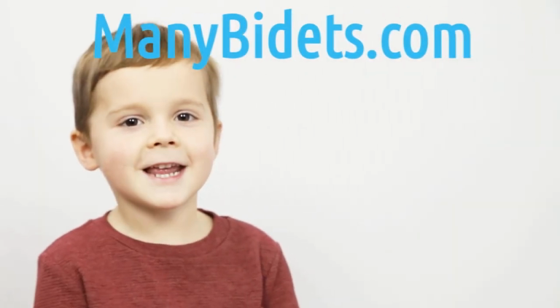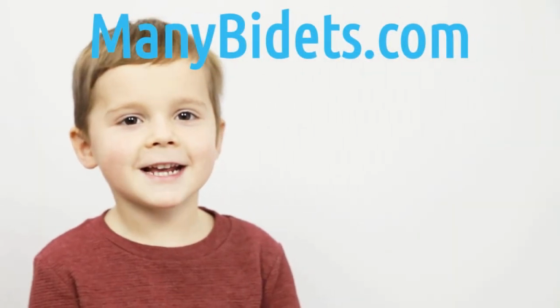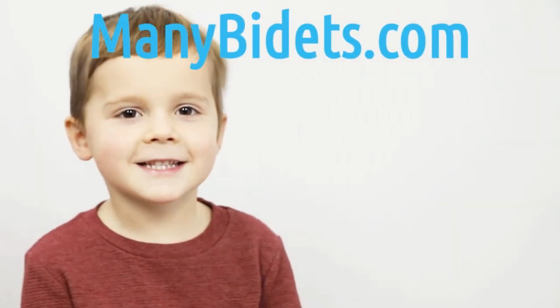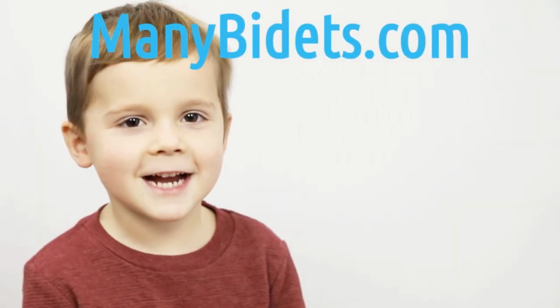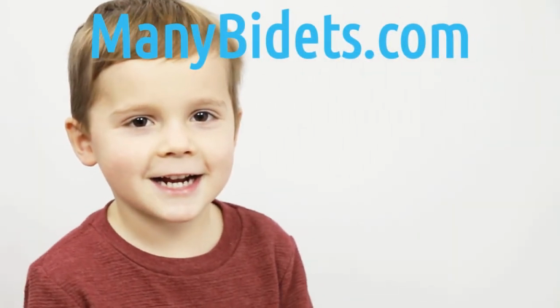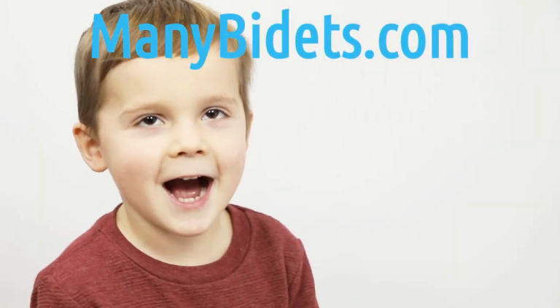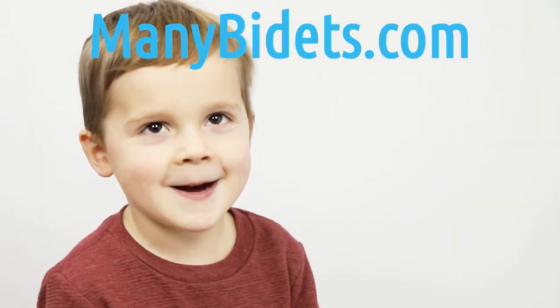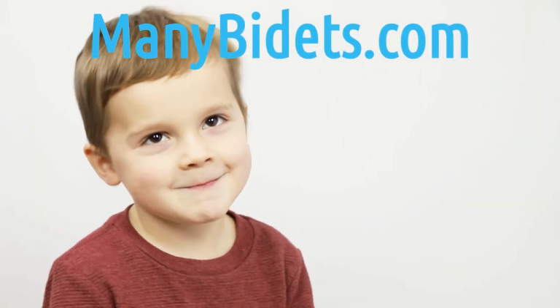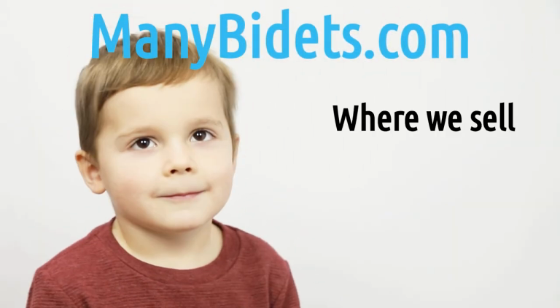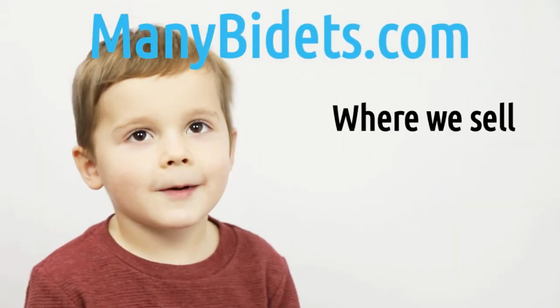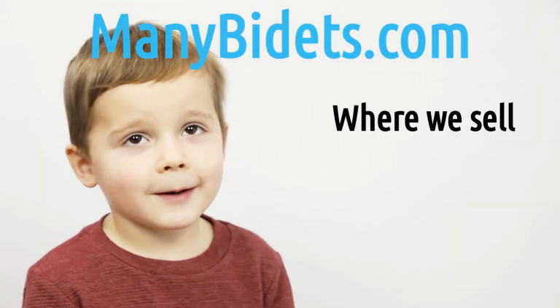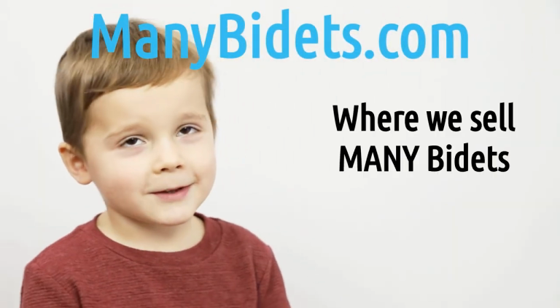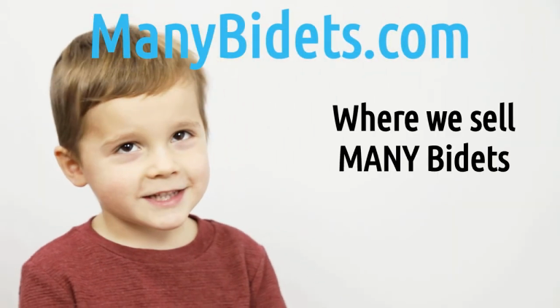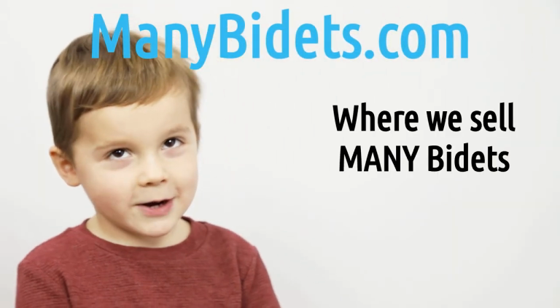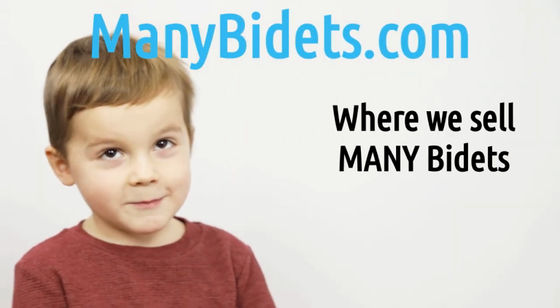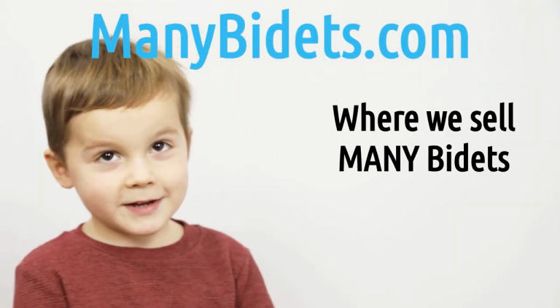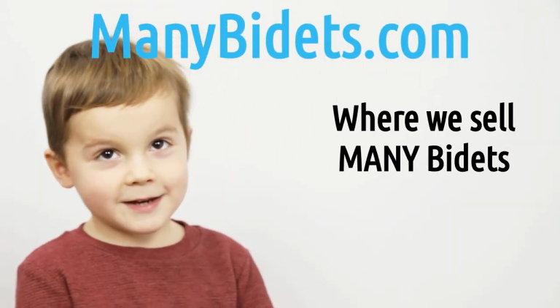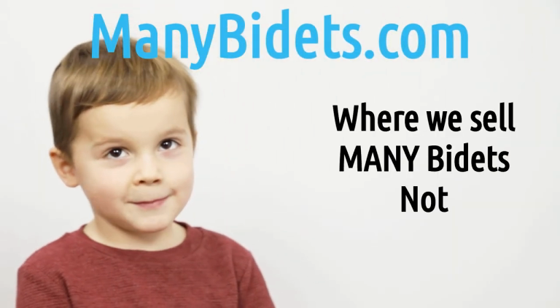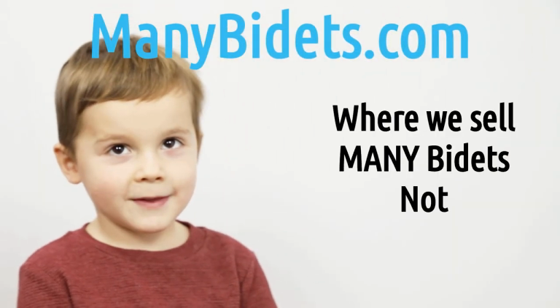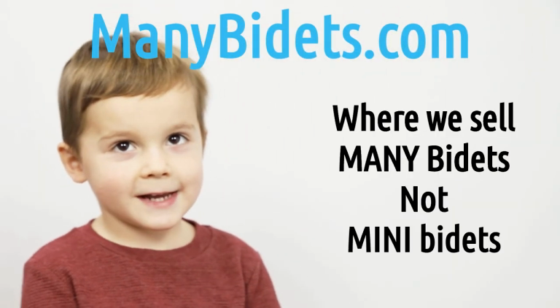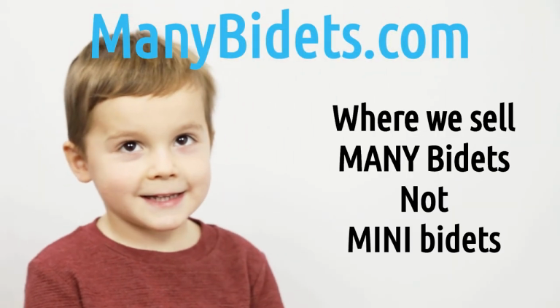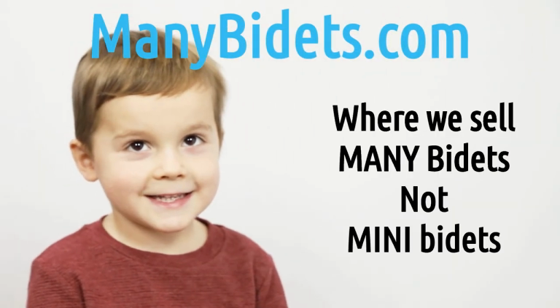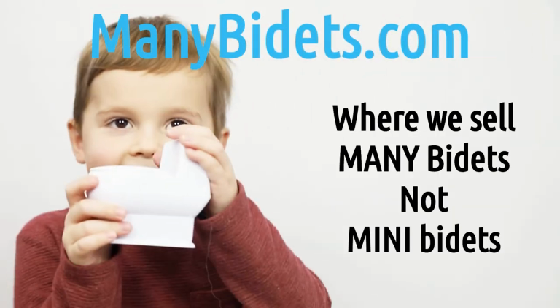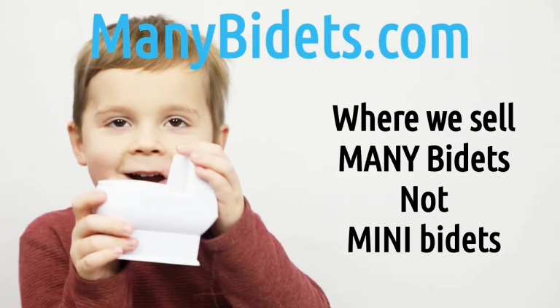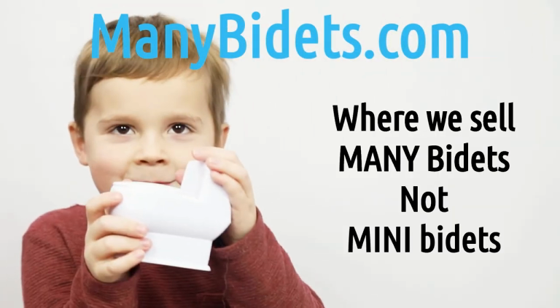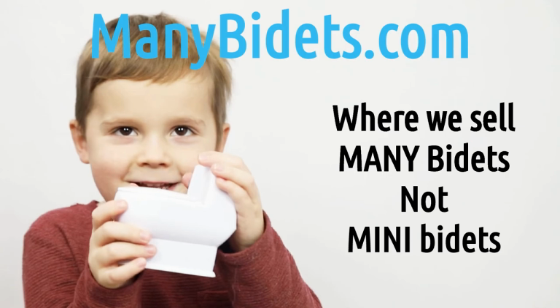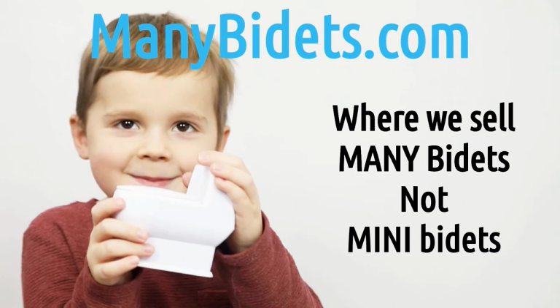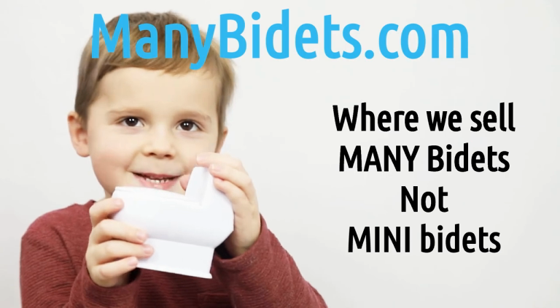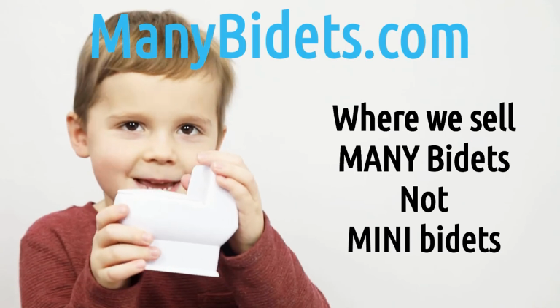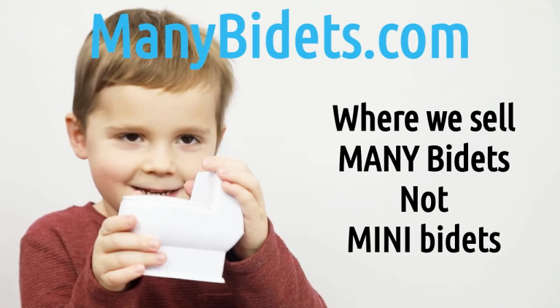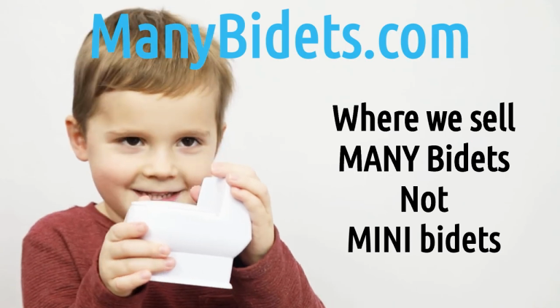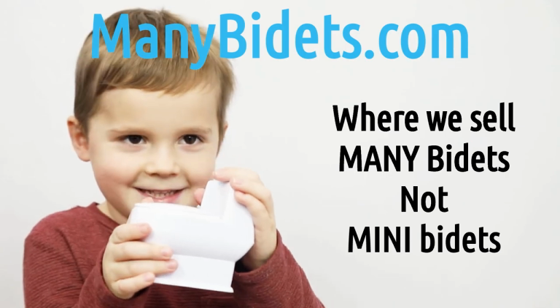MiniBidets.com — where we sell mini bidets. MiniBidets.